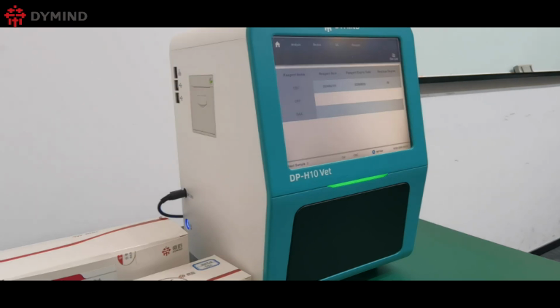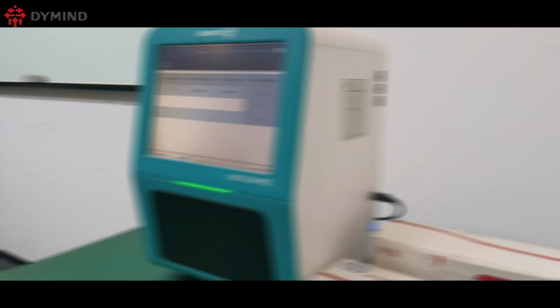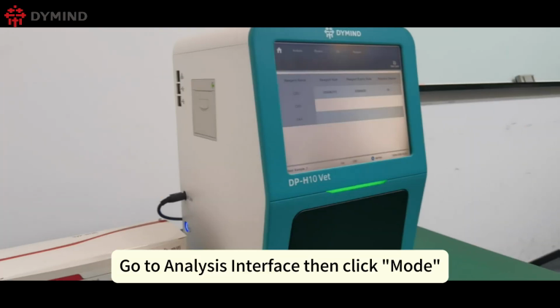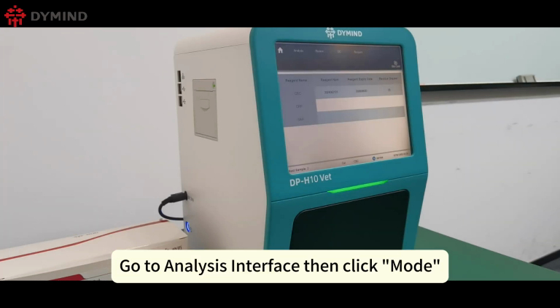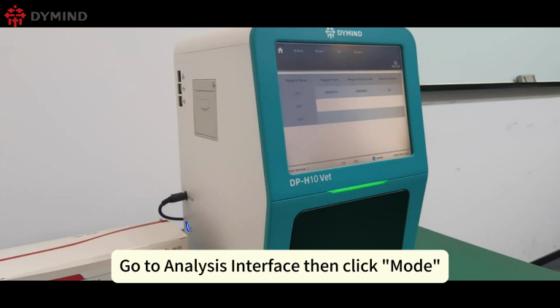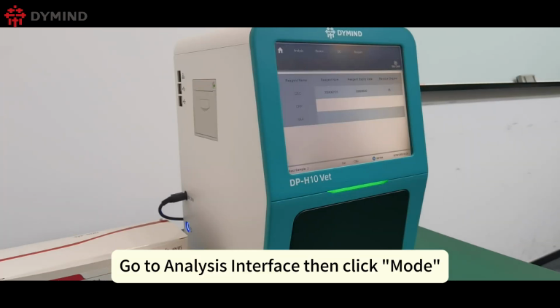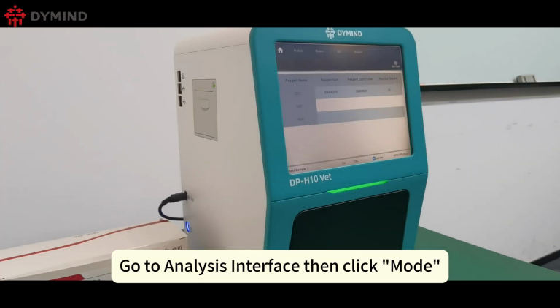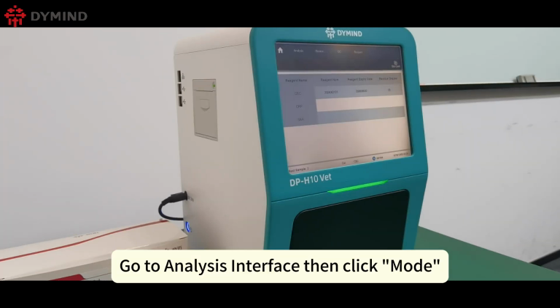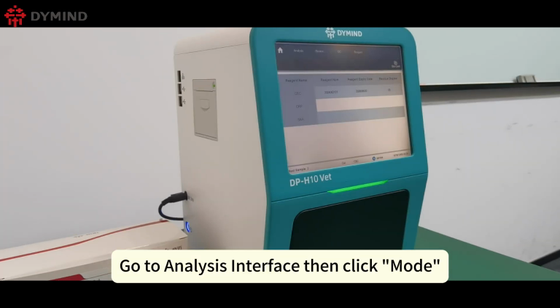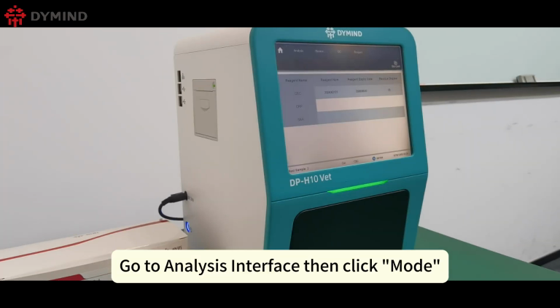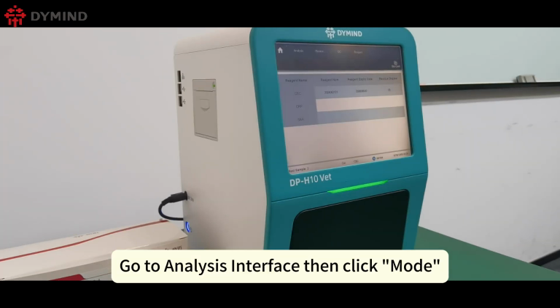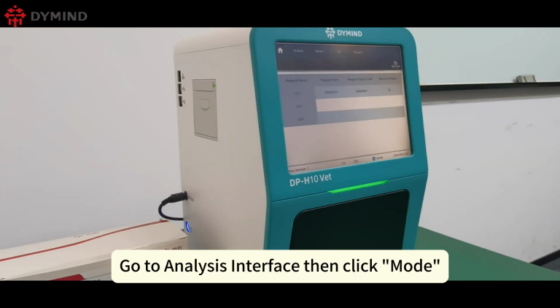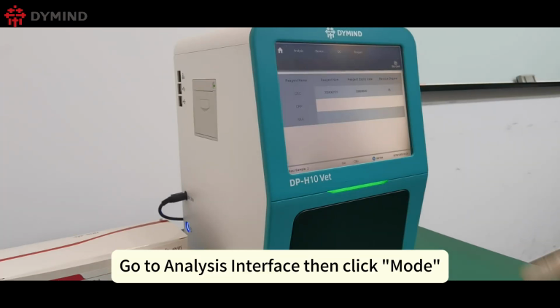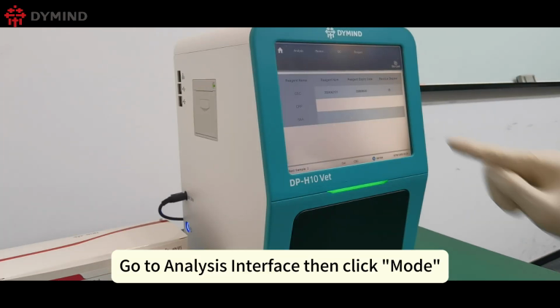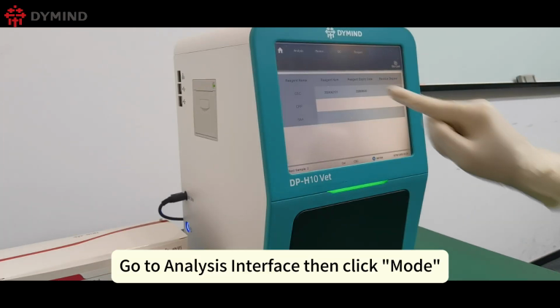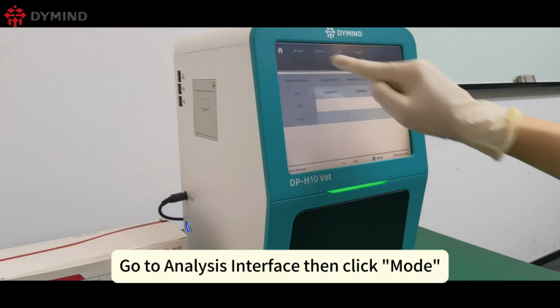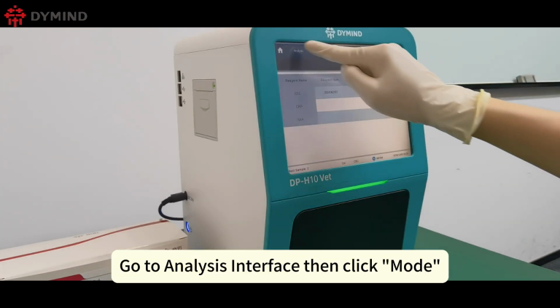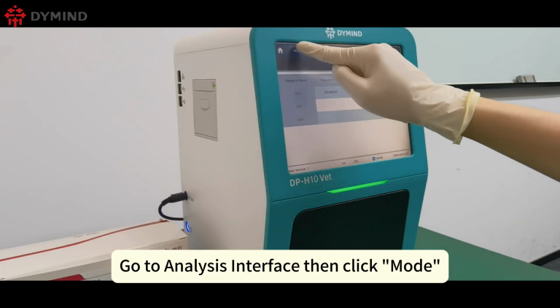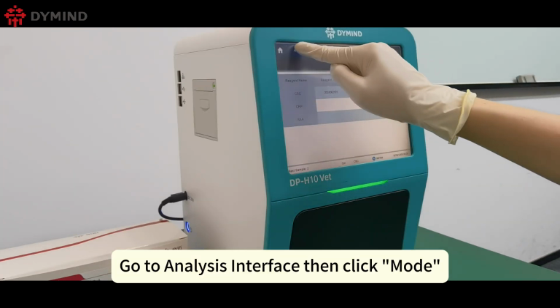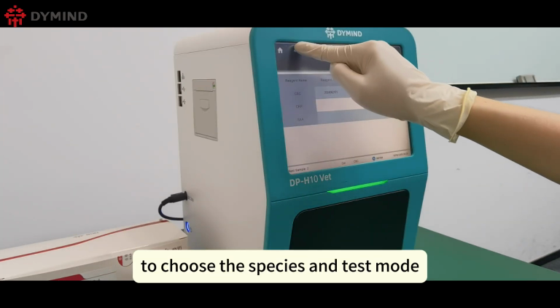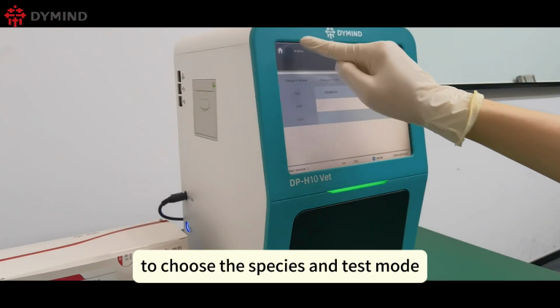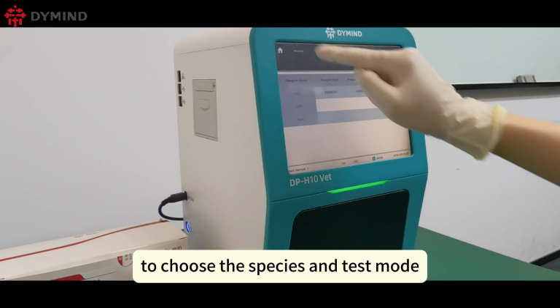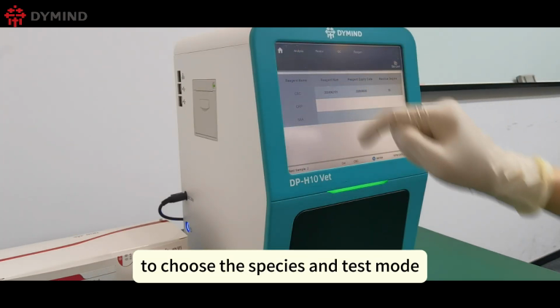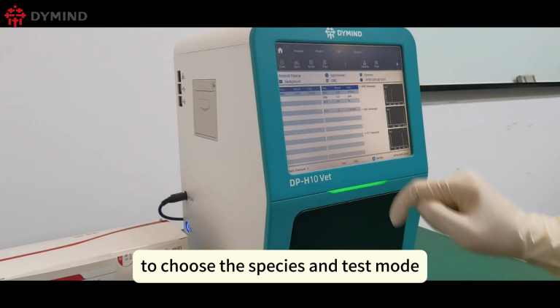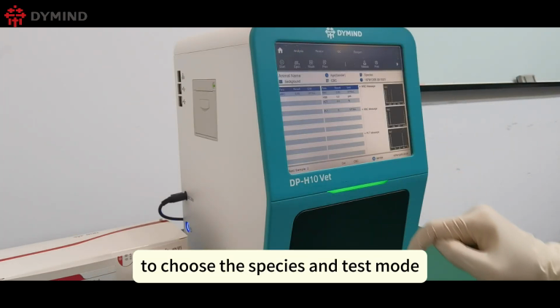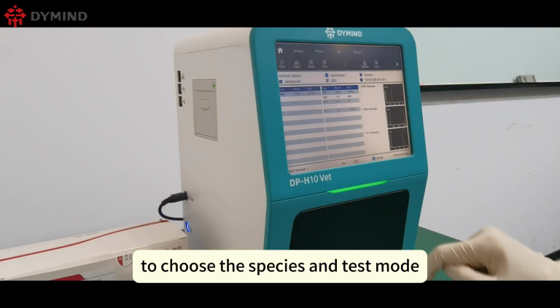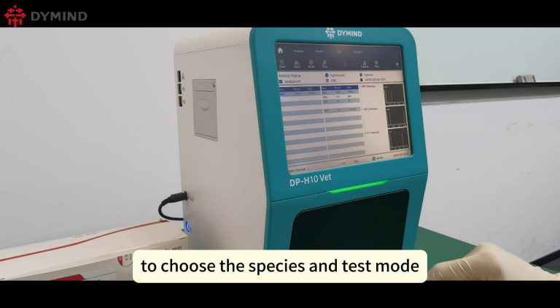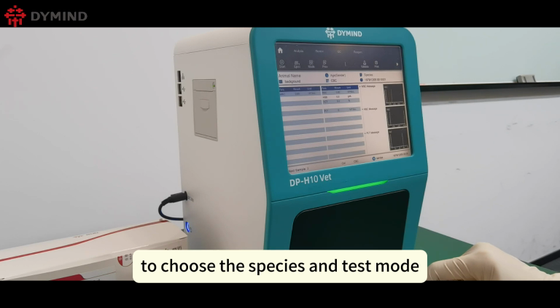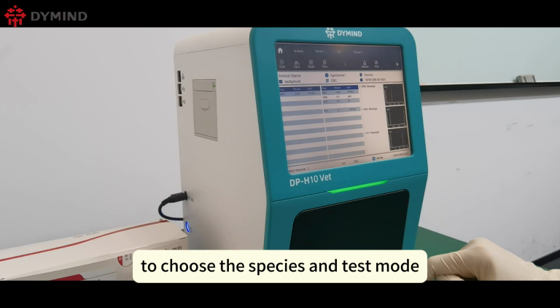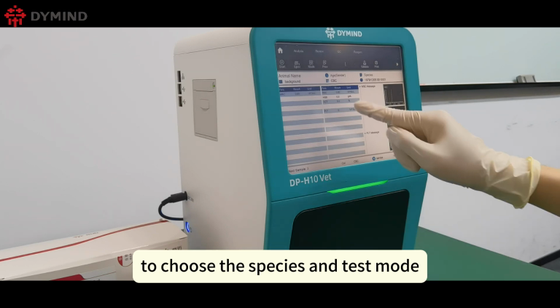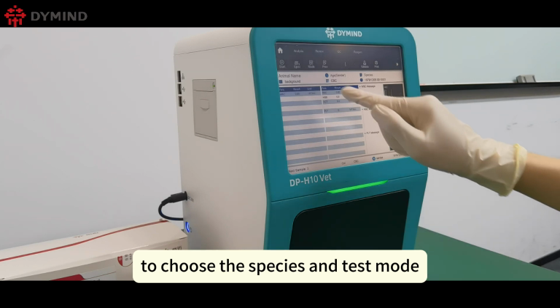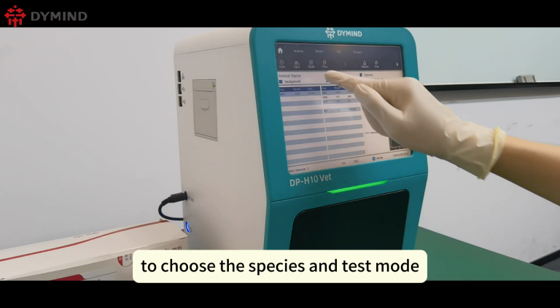Go to the Analysis Interface, then click Mode to choose the species and test mode.